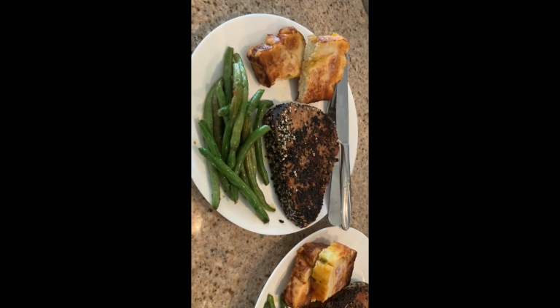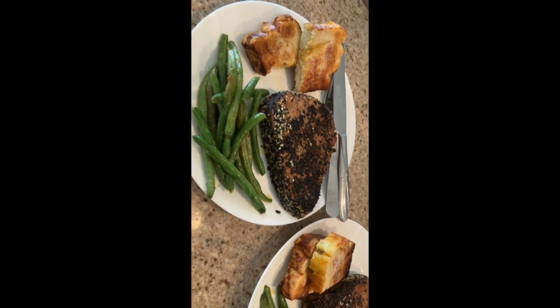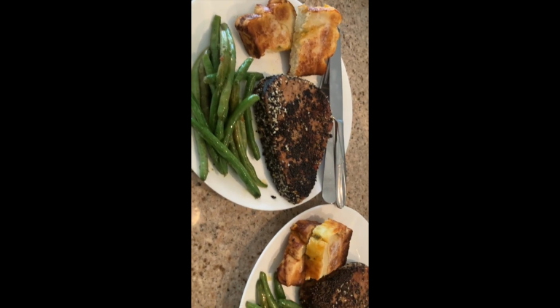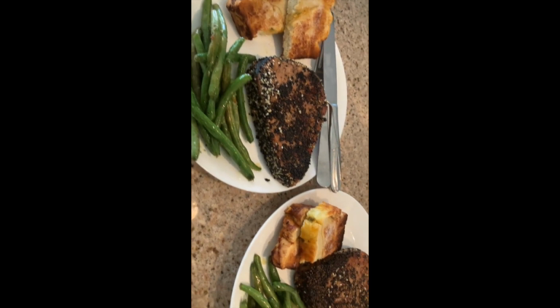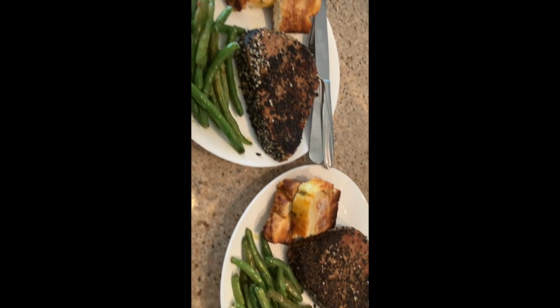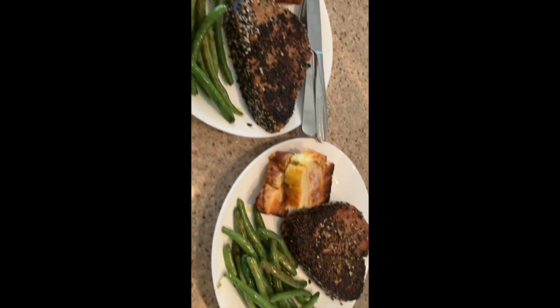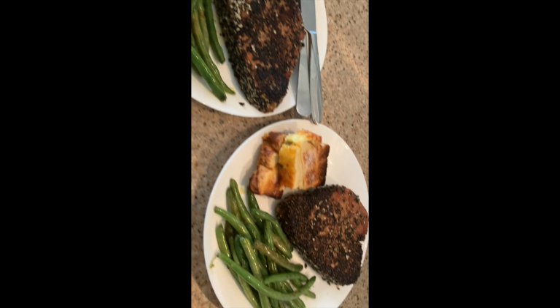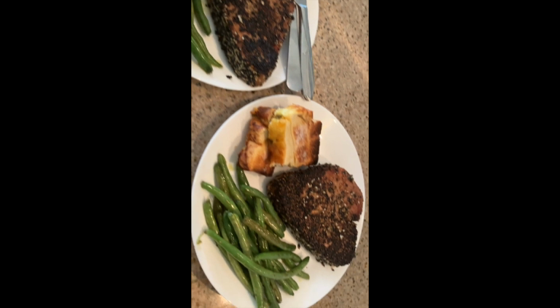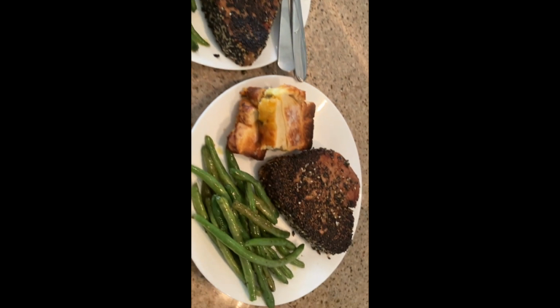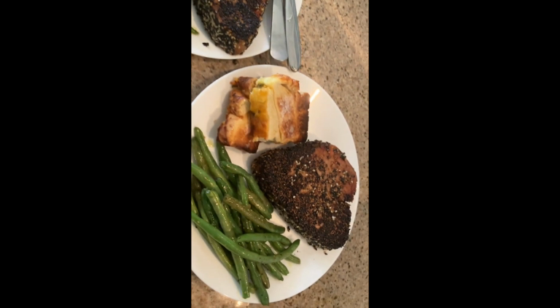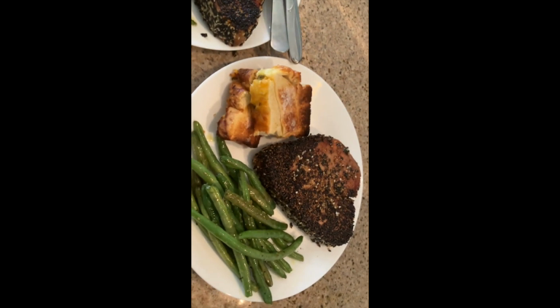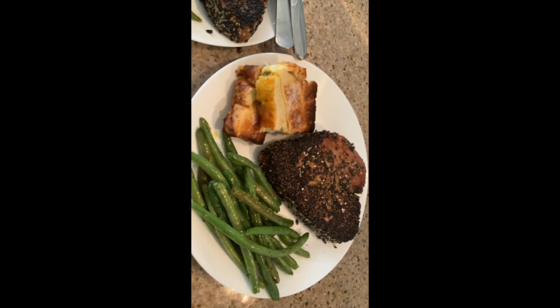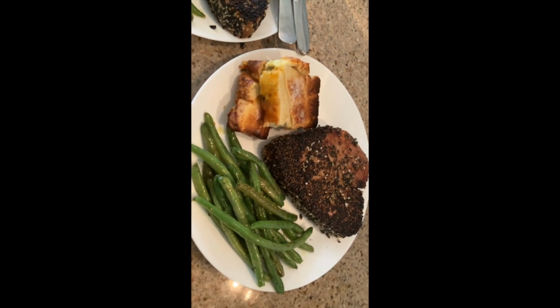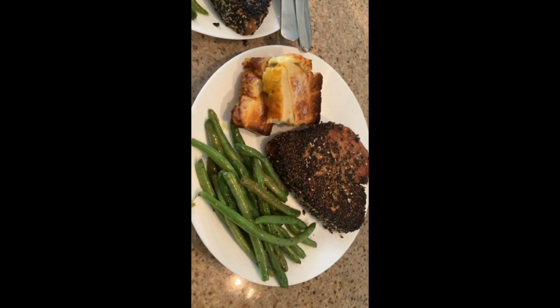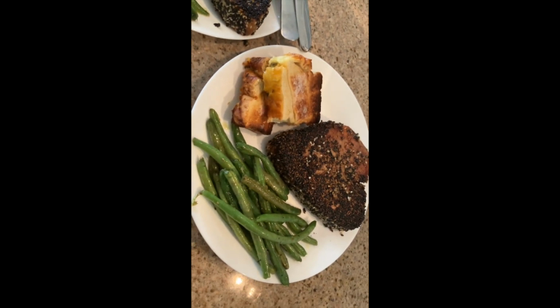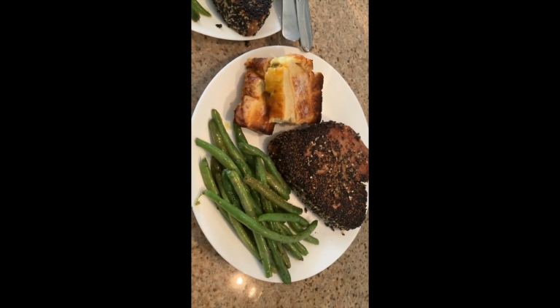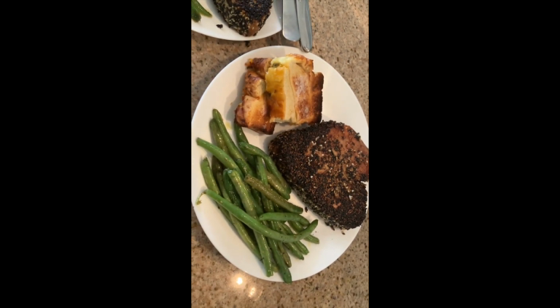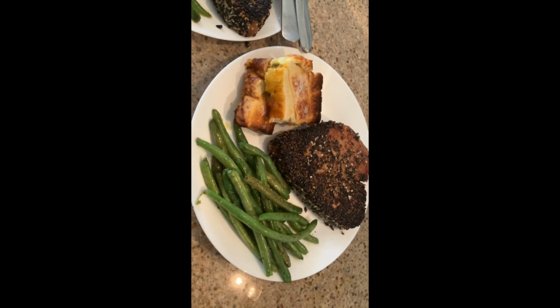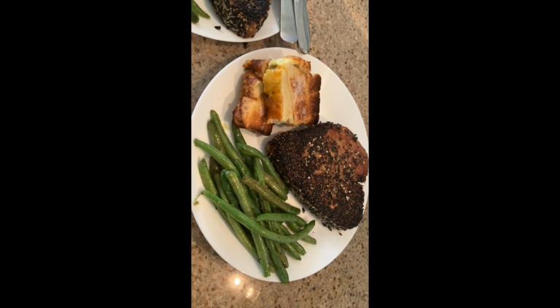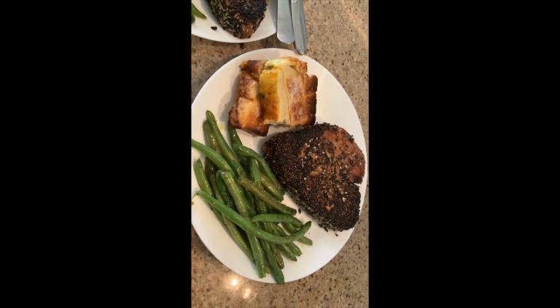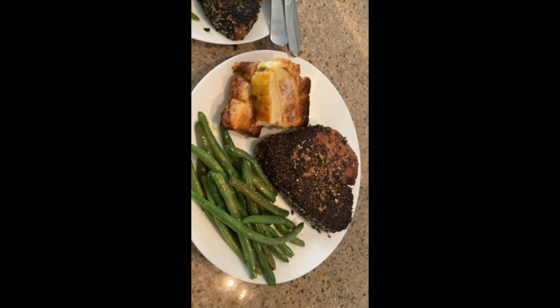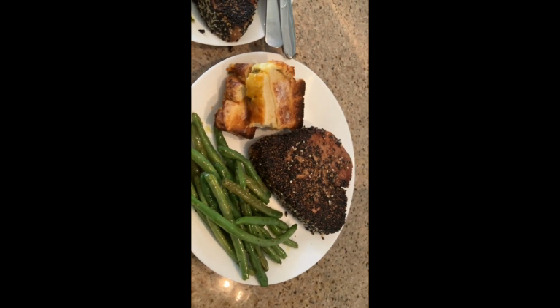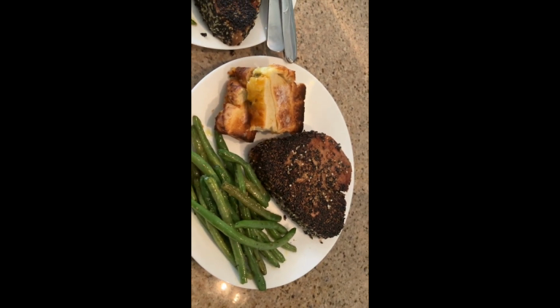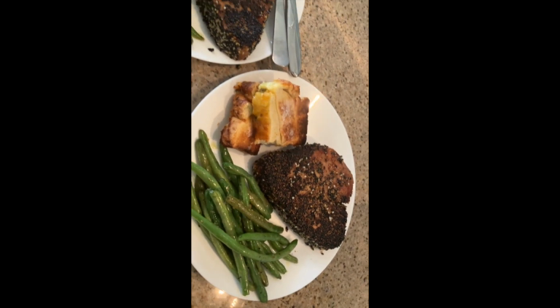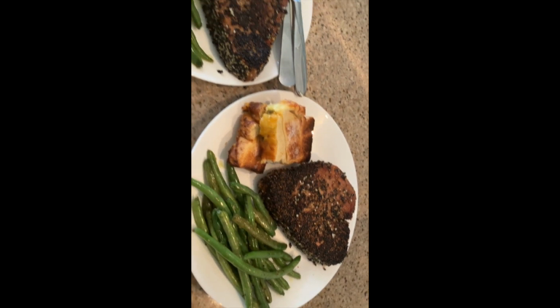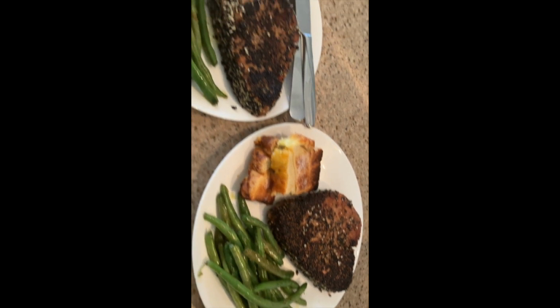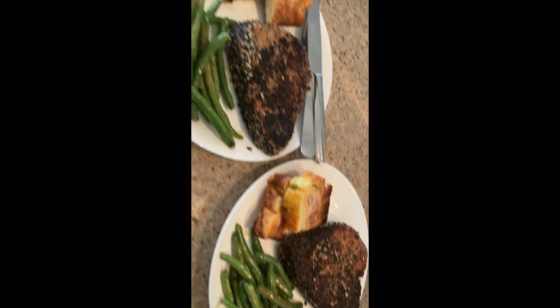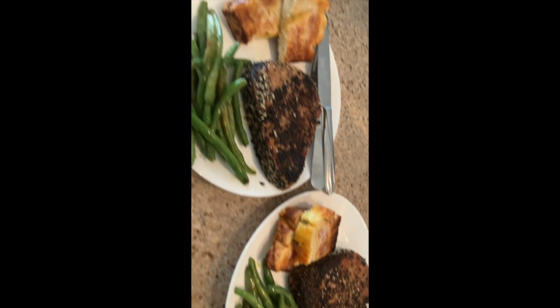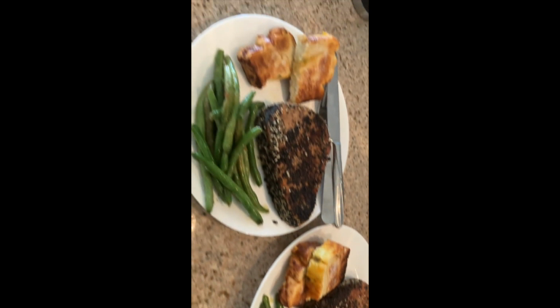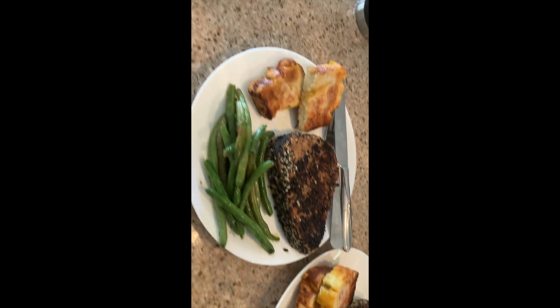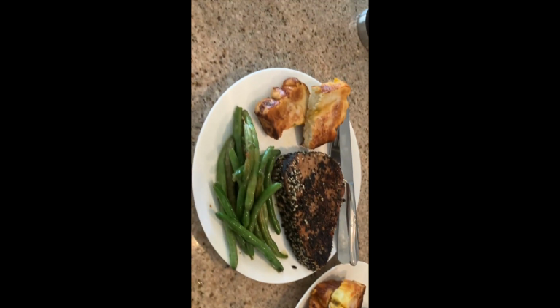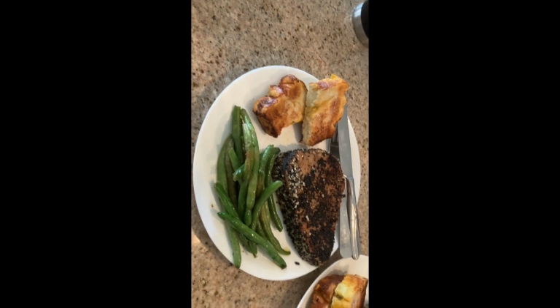Here's the finished meal: the jalapeño cheese bread, the green beans, and the tuna steaks.